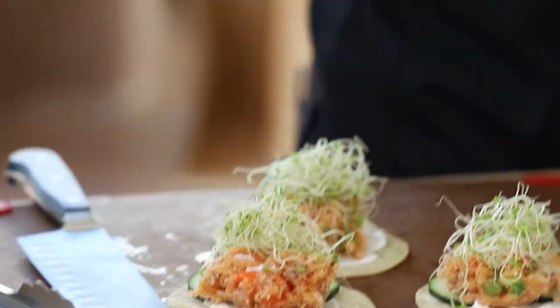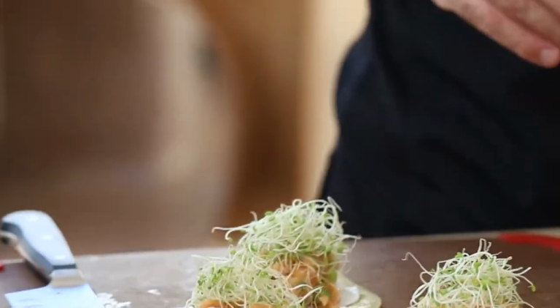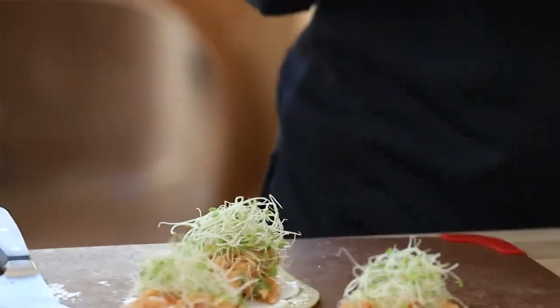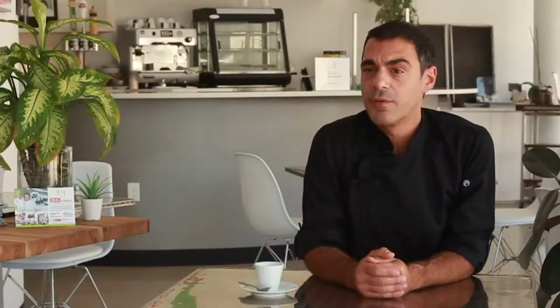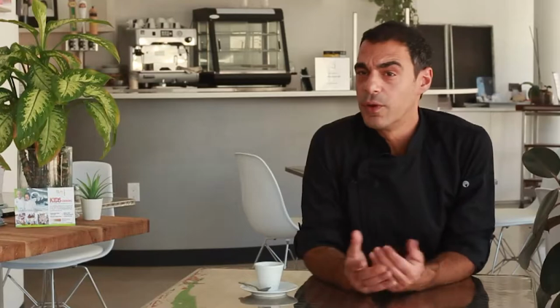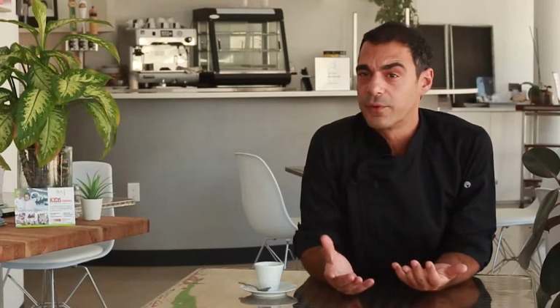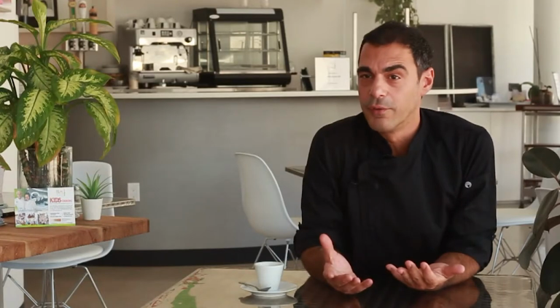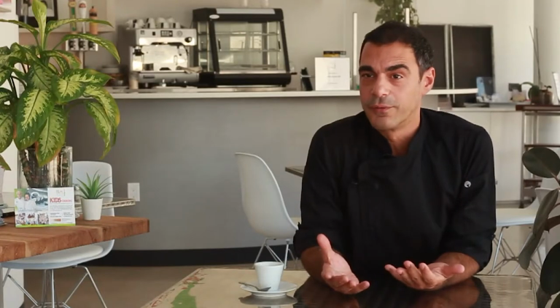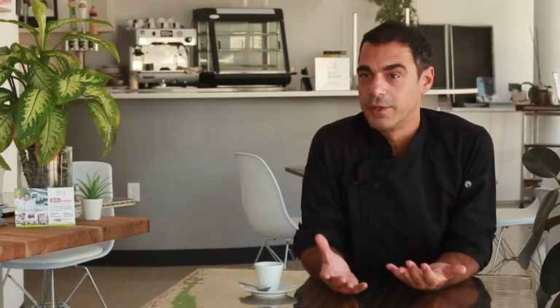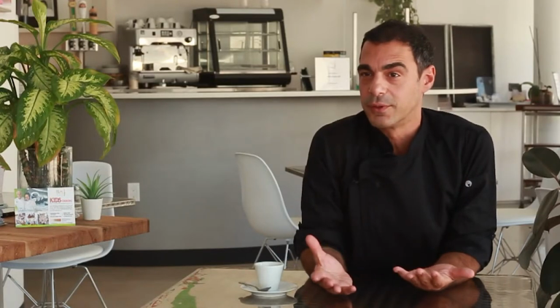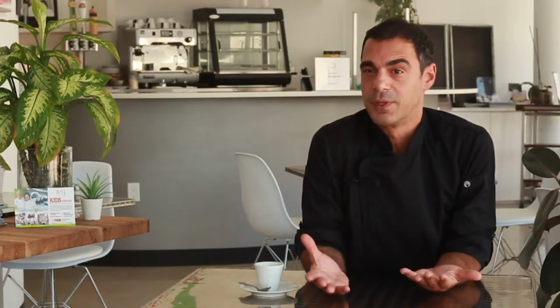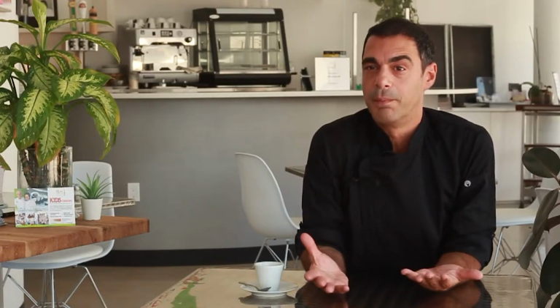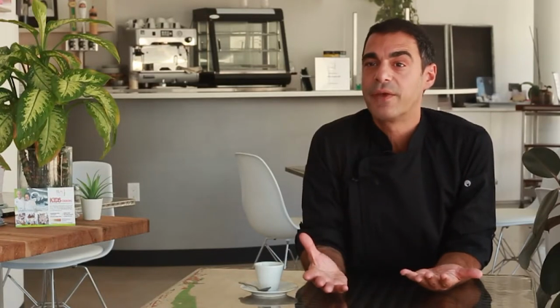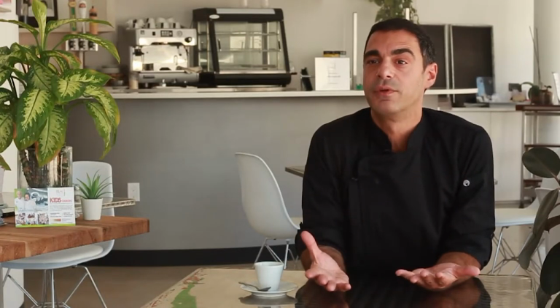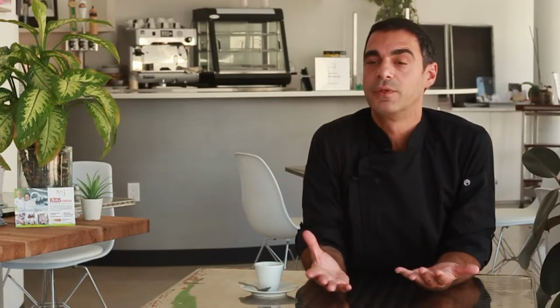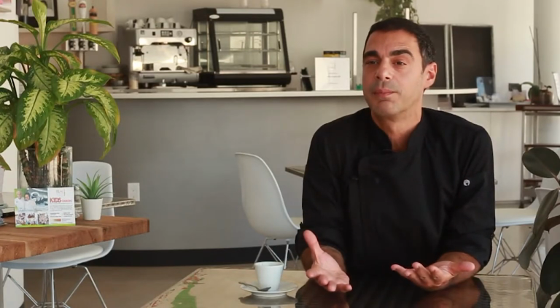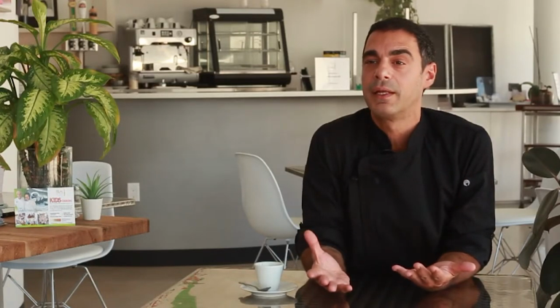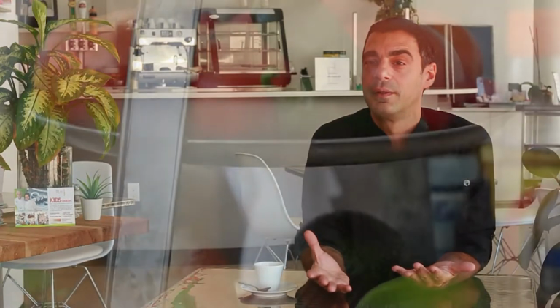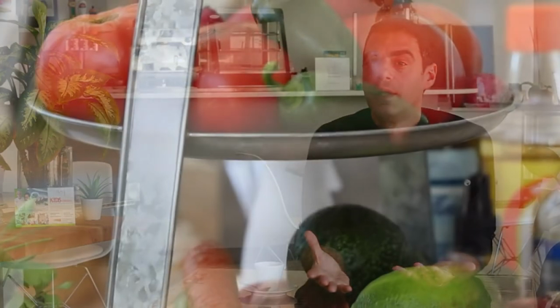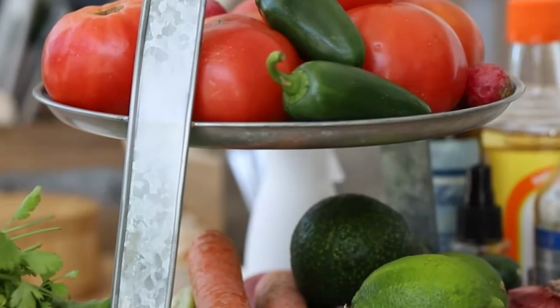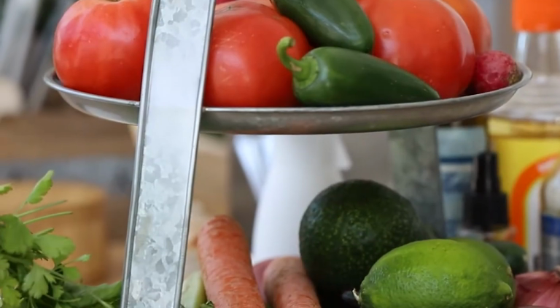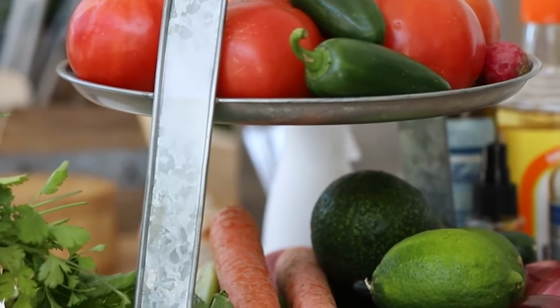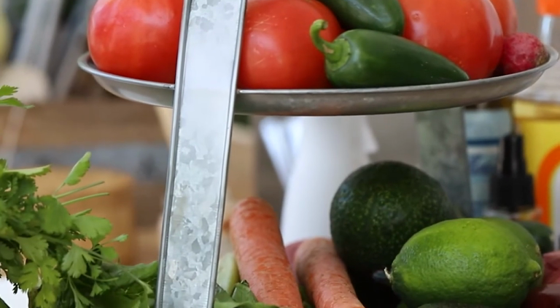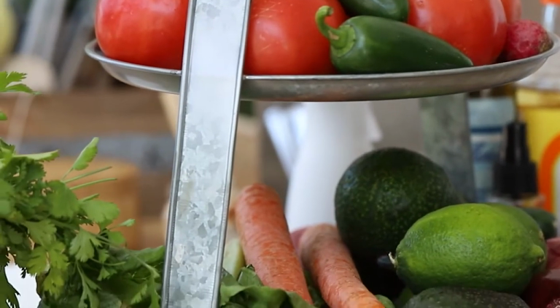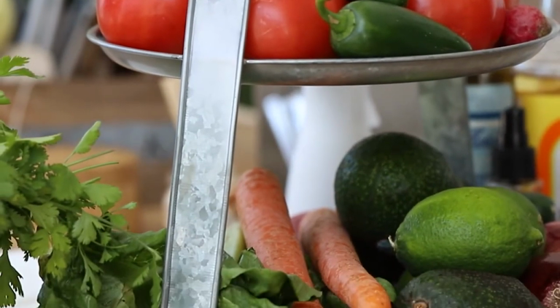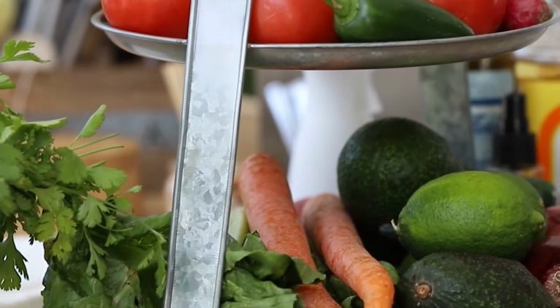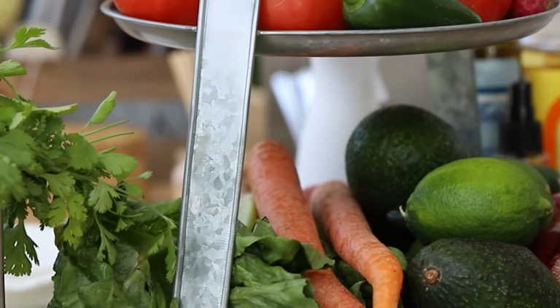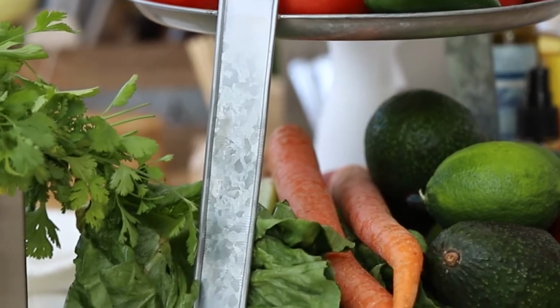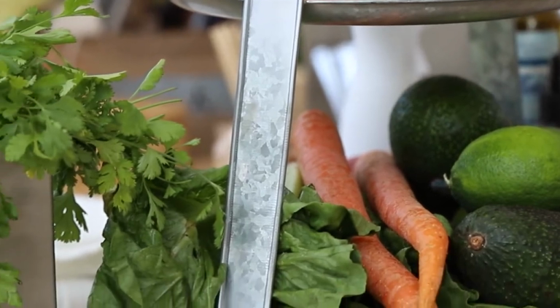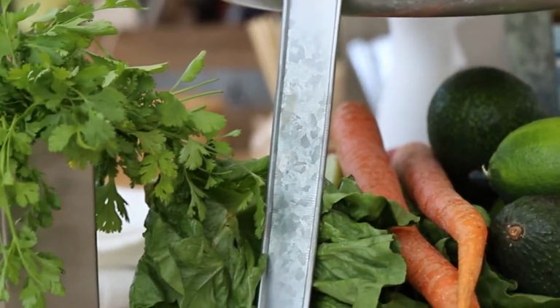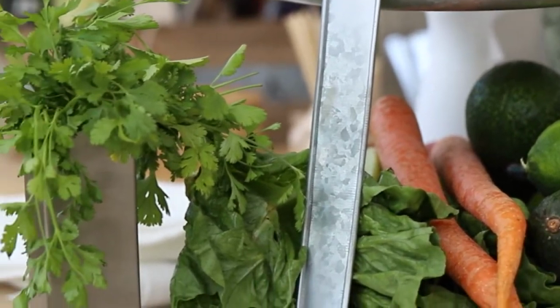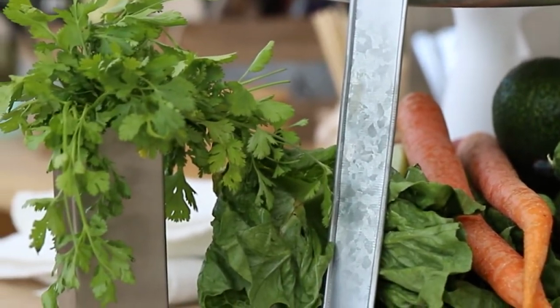You'll discover you won't have to go very far to enjoy some of the best street foods on the planet. All the ingredients are easily accessible, whole and healthy.